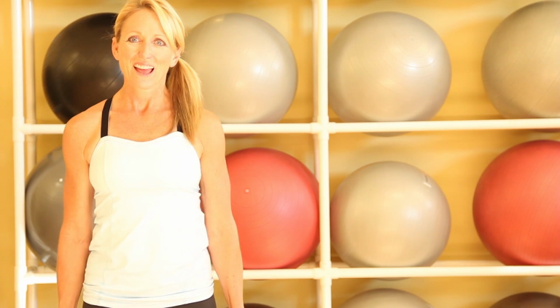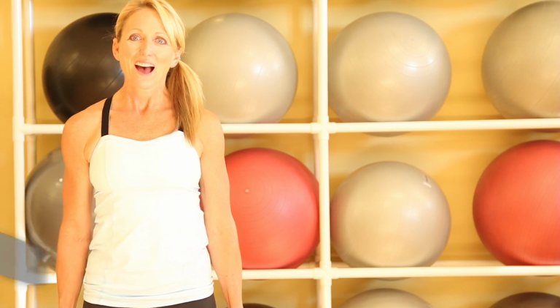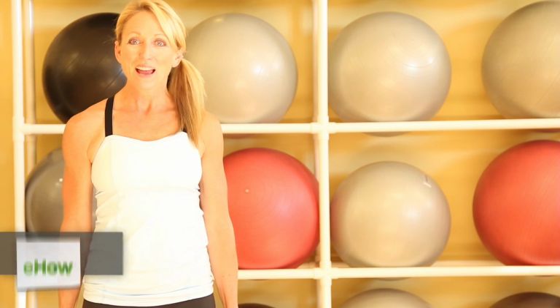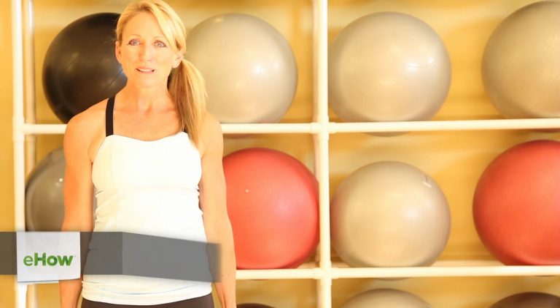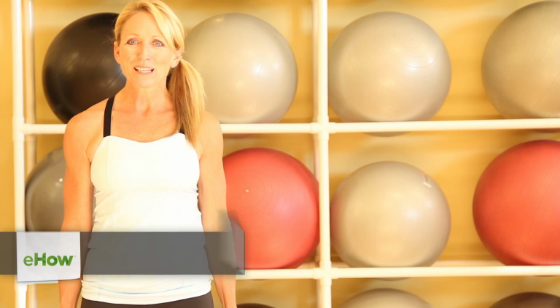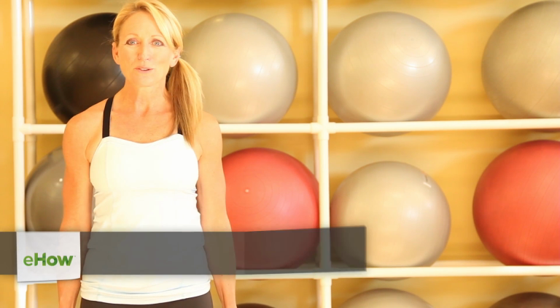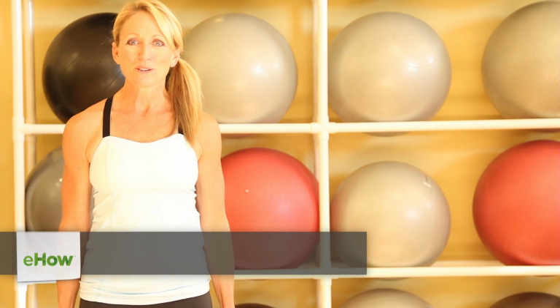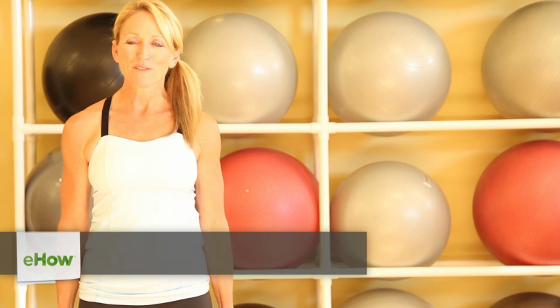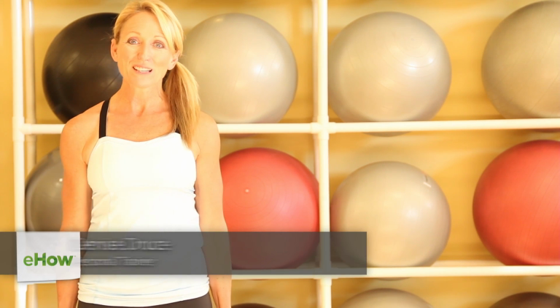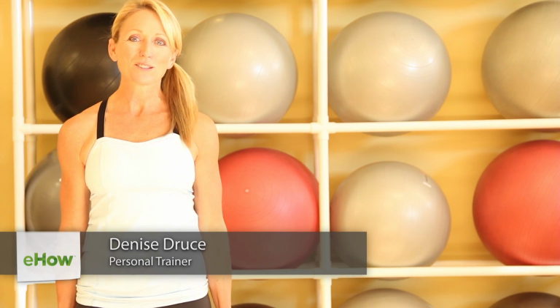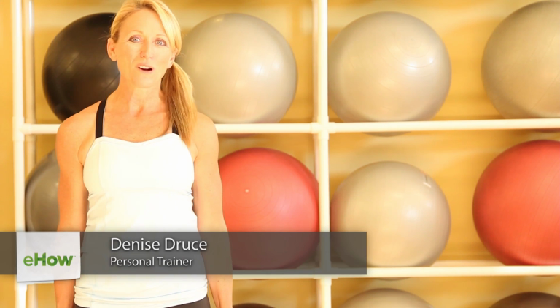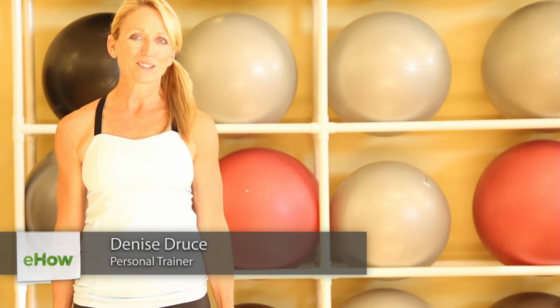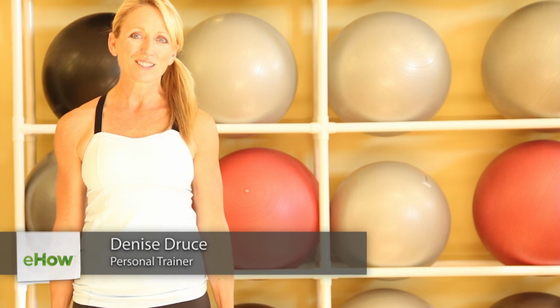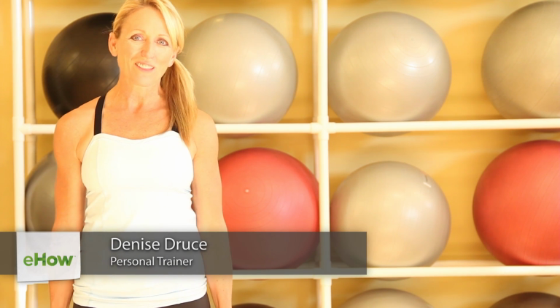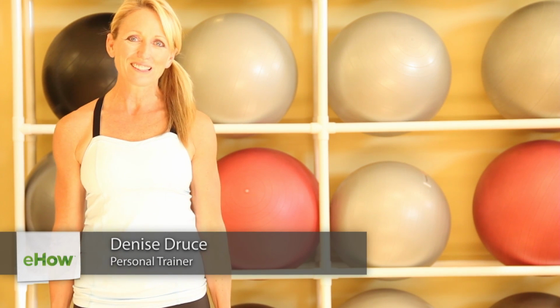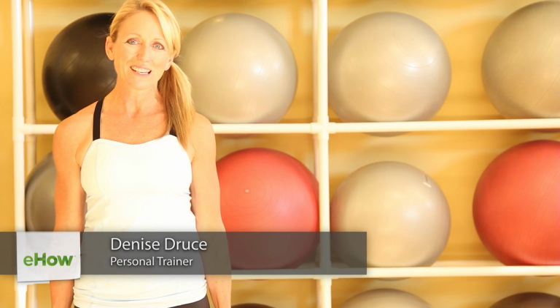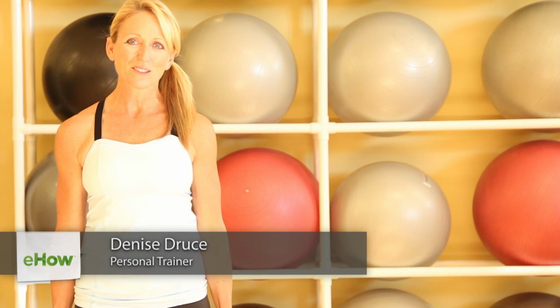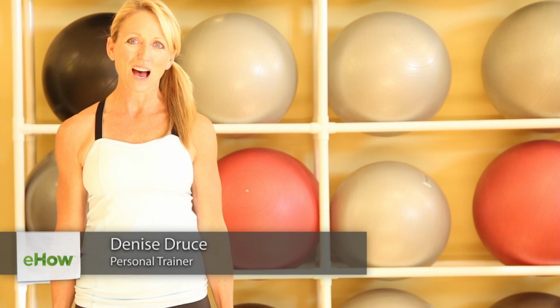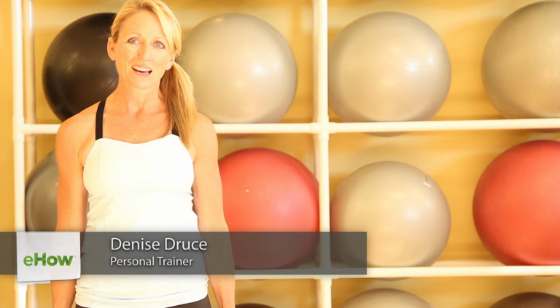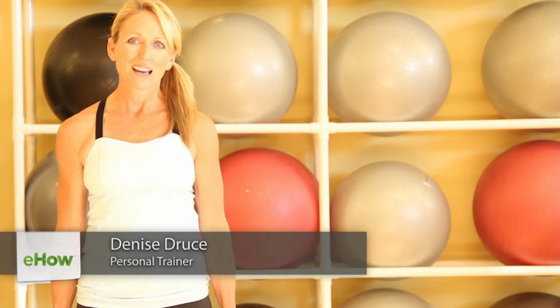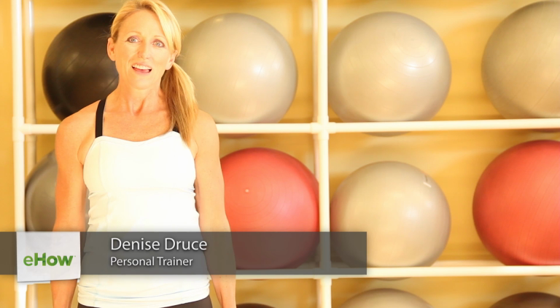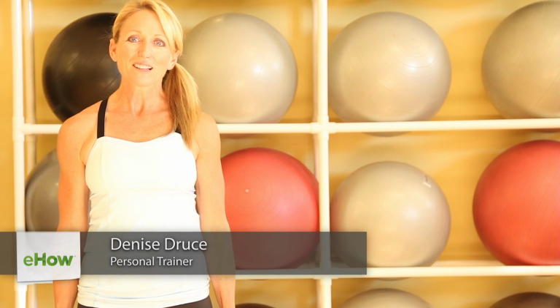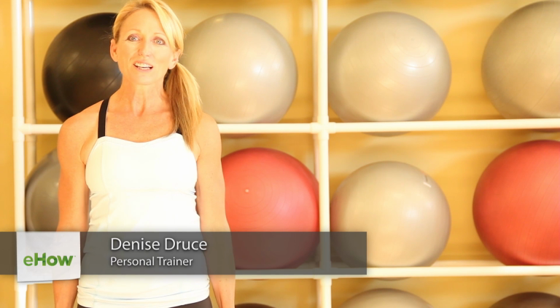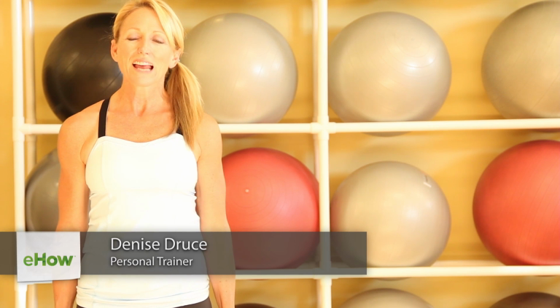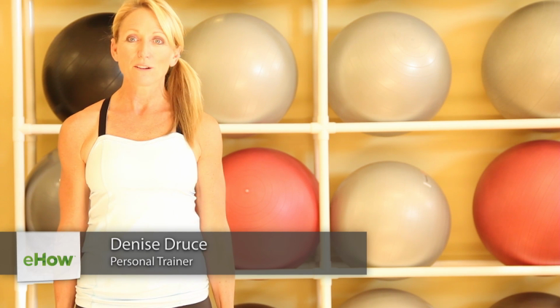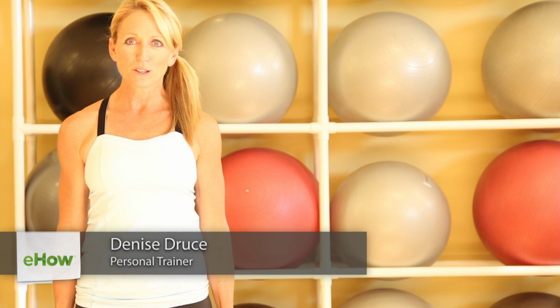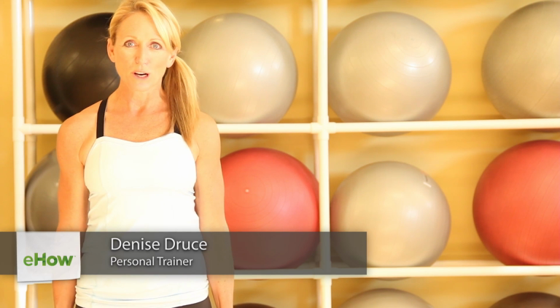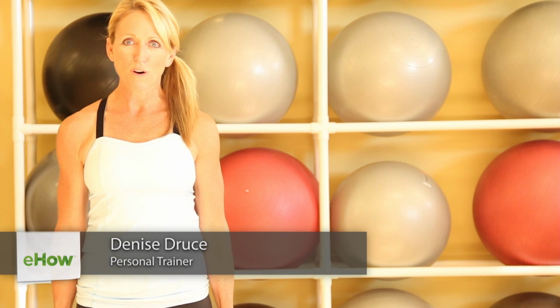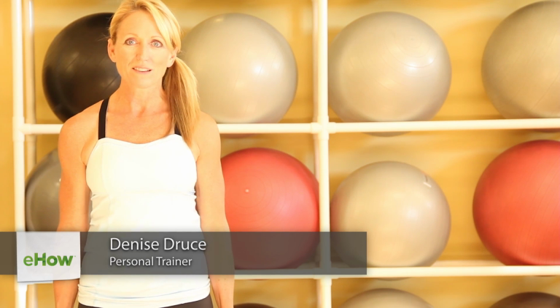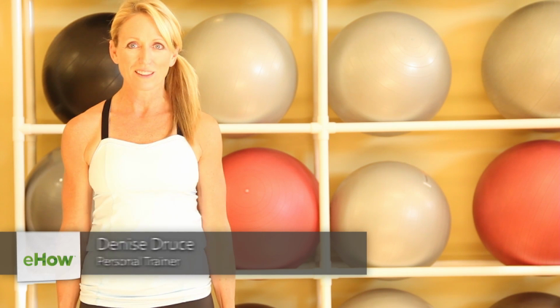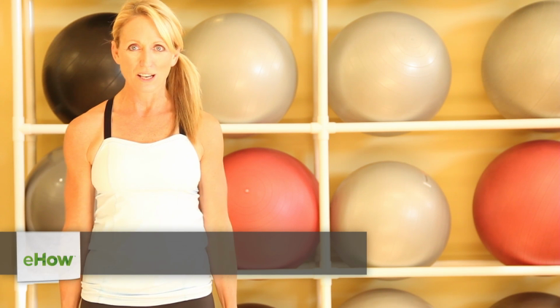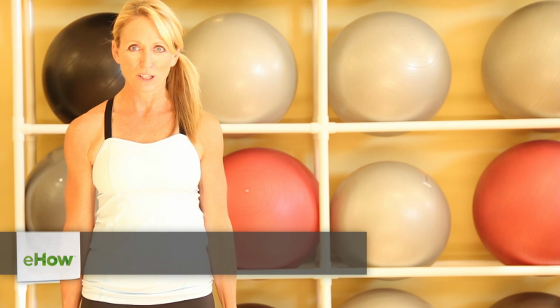Hi, I'm Denise Drews, a fitness instructor in Salt Lake City, Utah. Let's look at how to do a cross lunge.